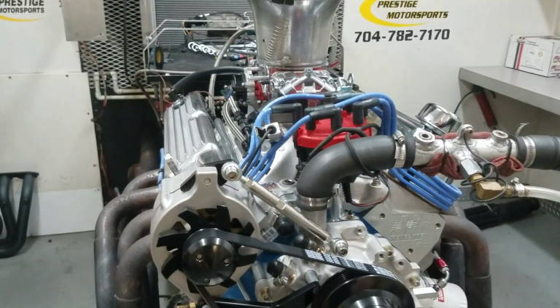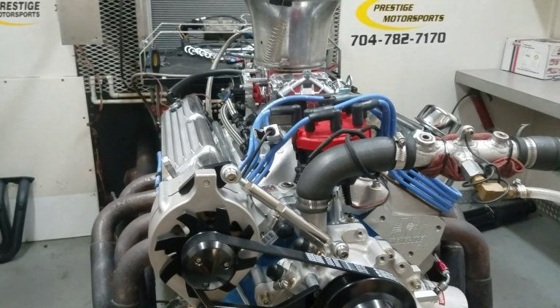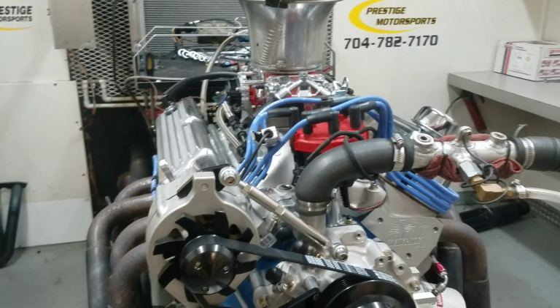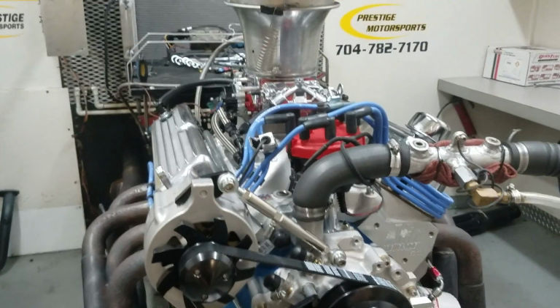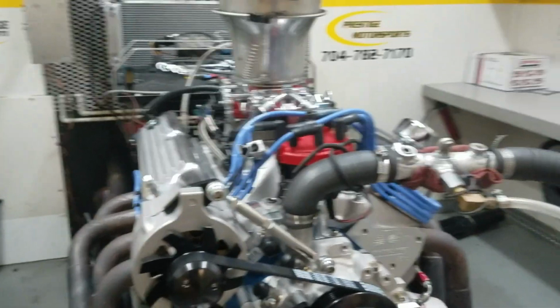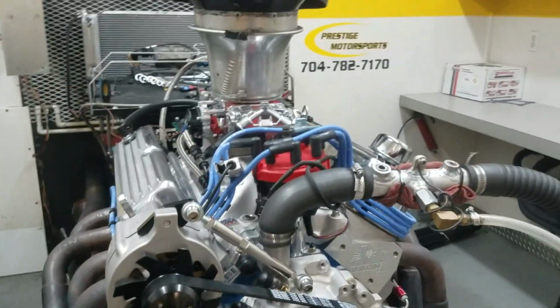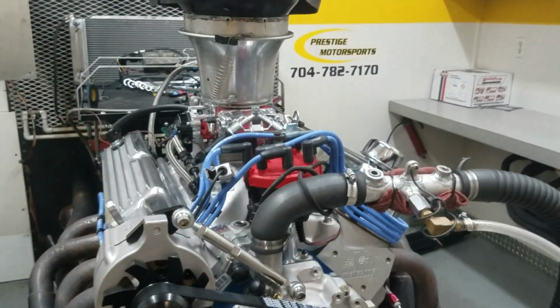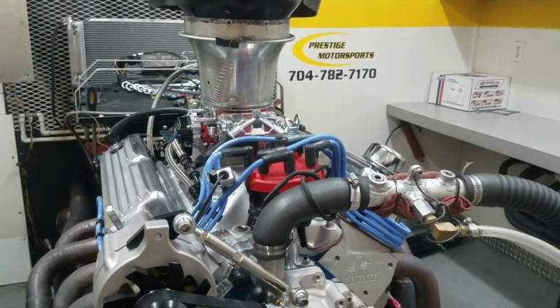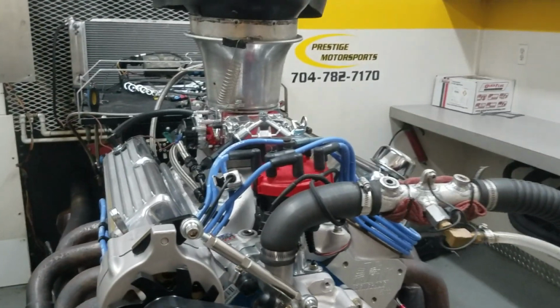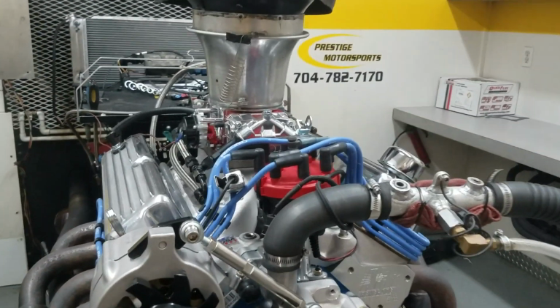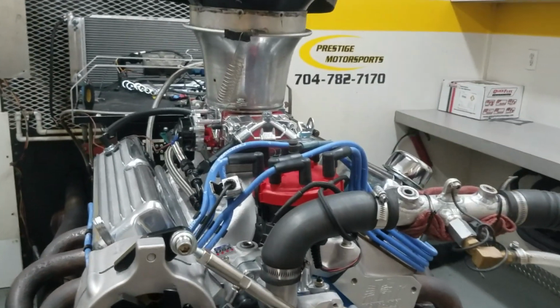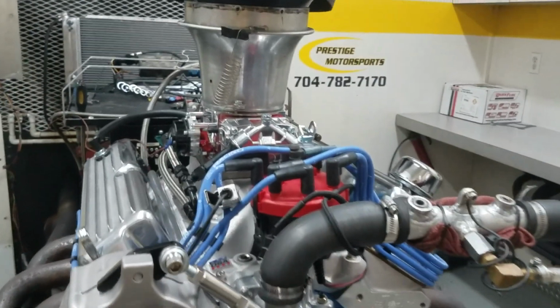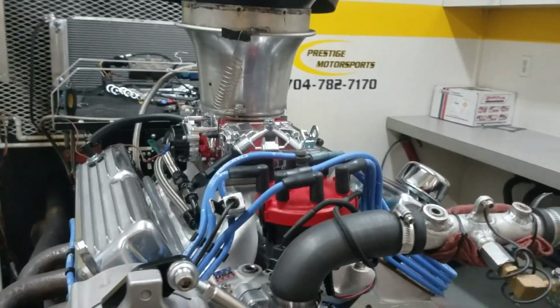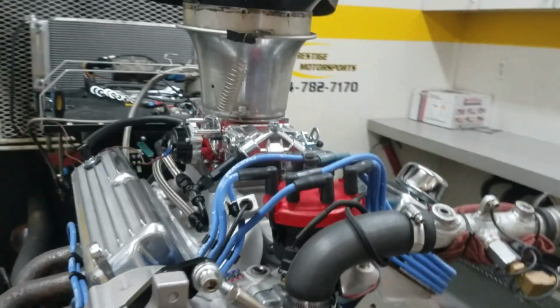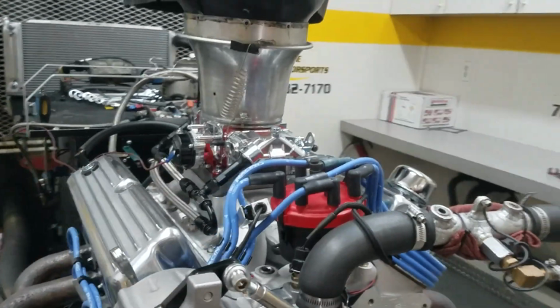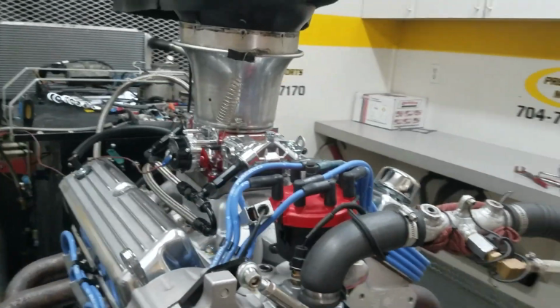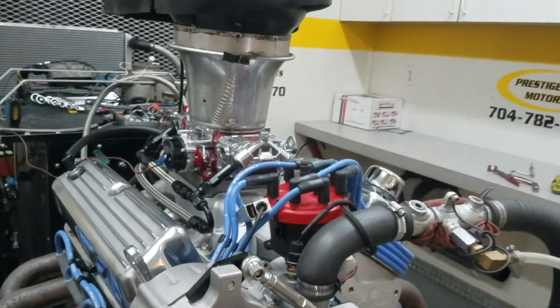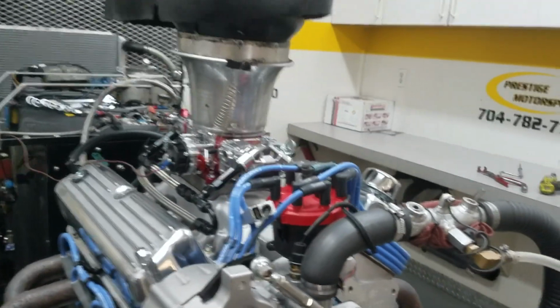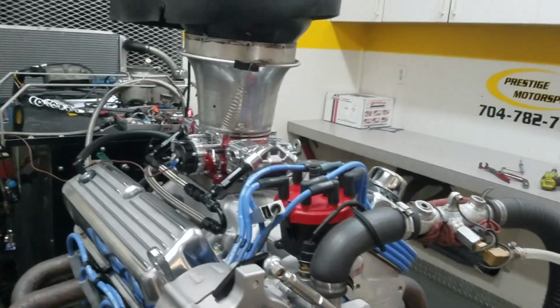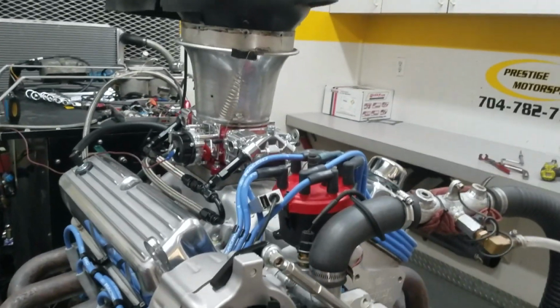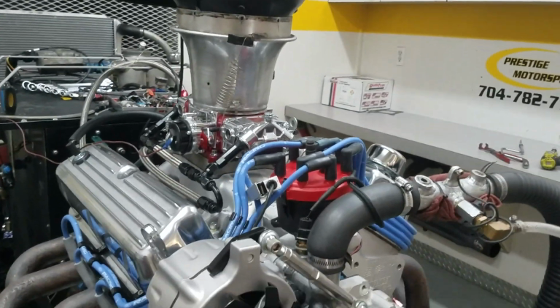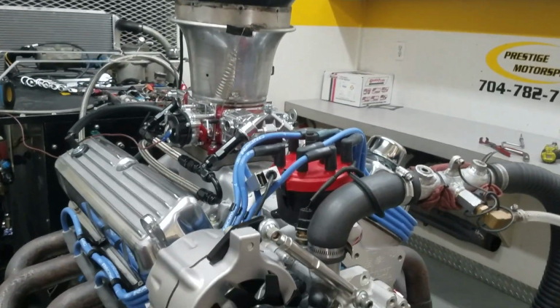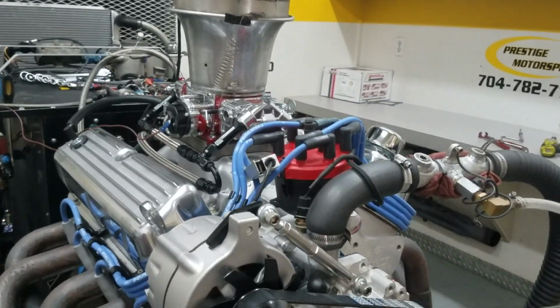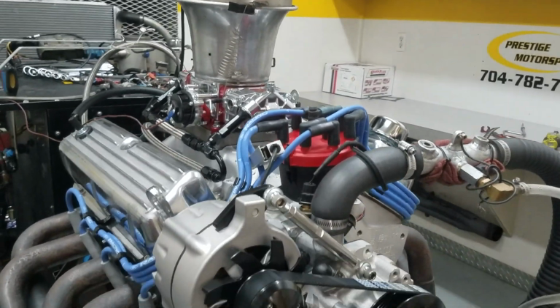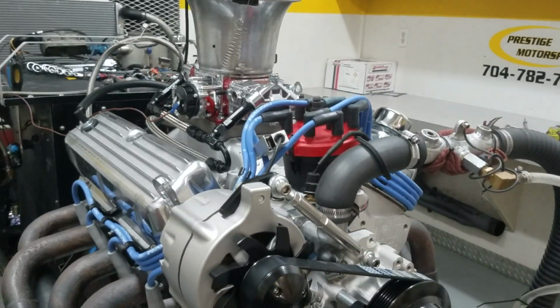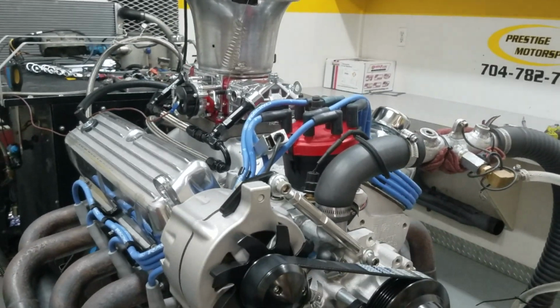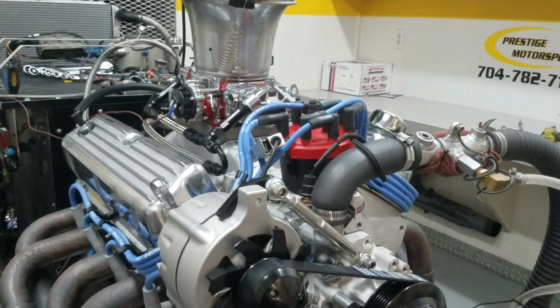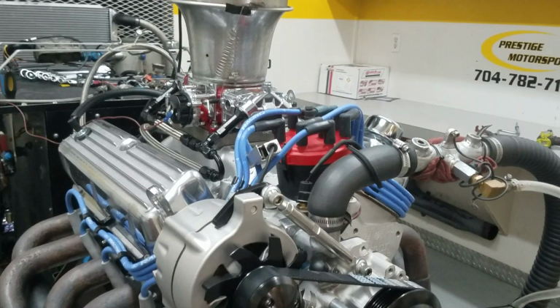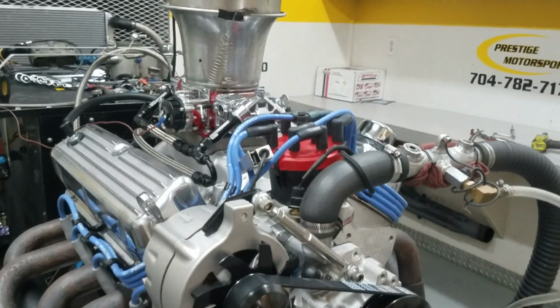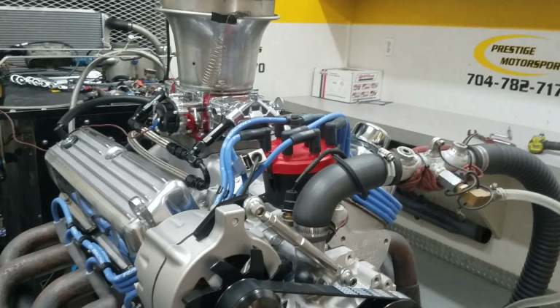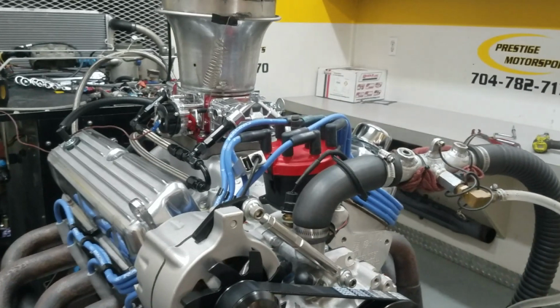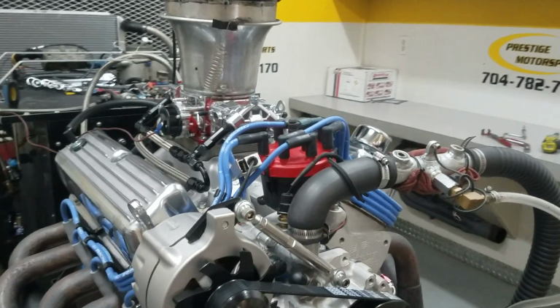All righty, Dennis, here's your 347 small block Ford — just got it done. Everything went good. I'll give you a description of this combination.